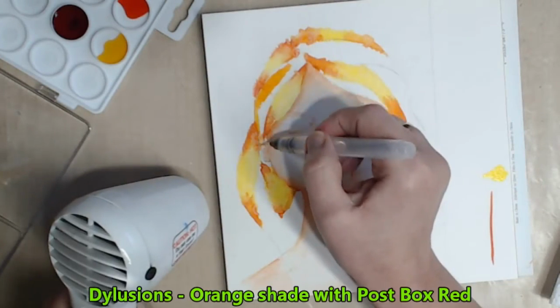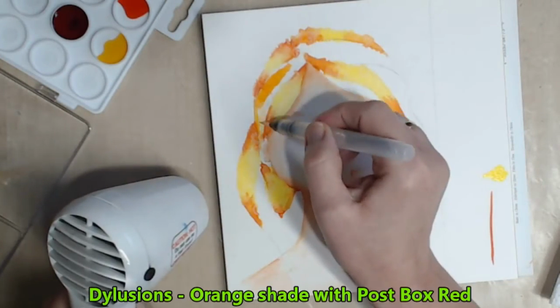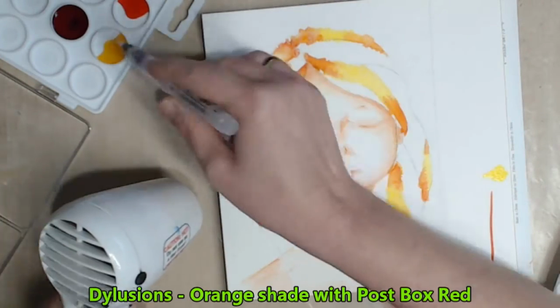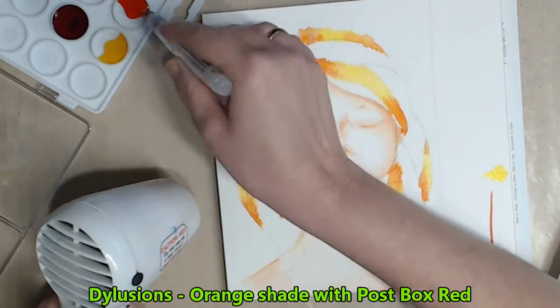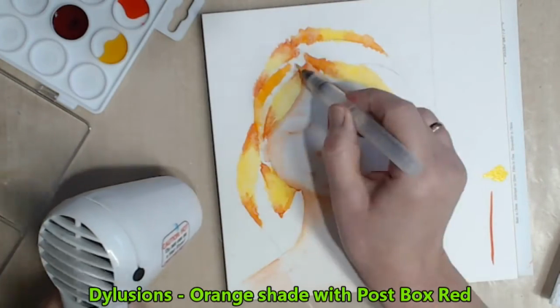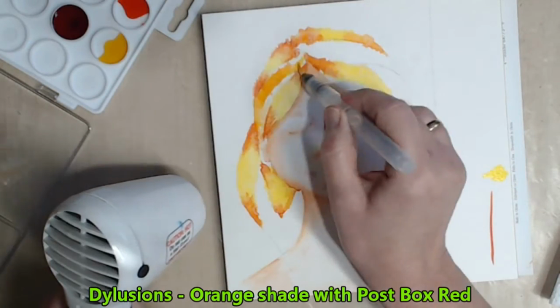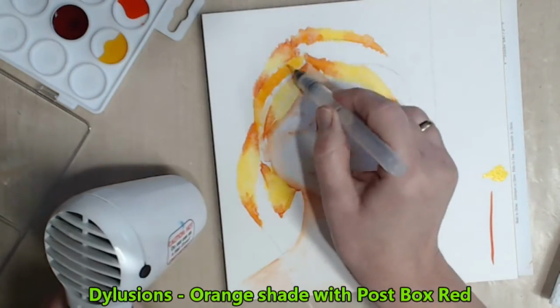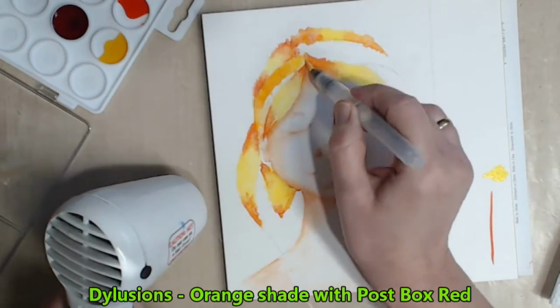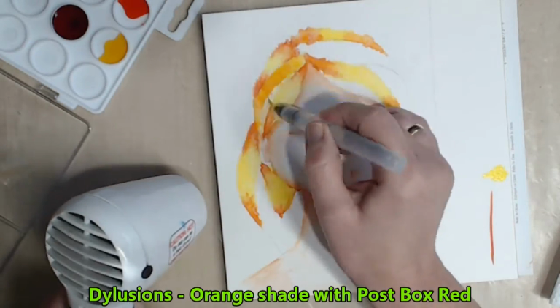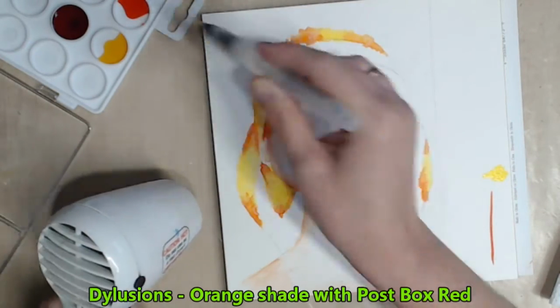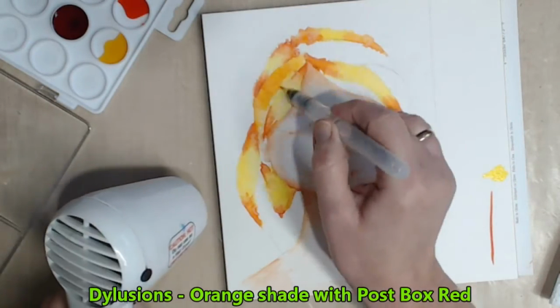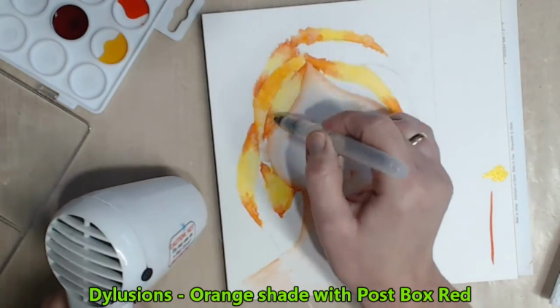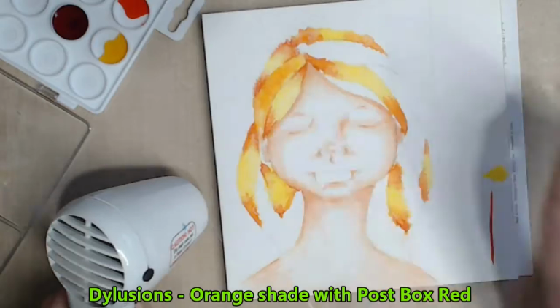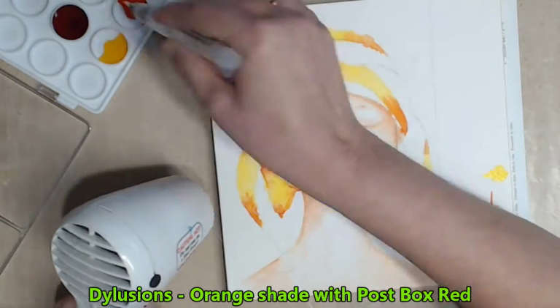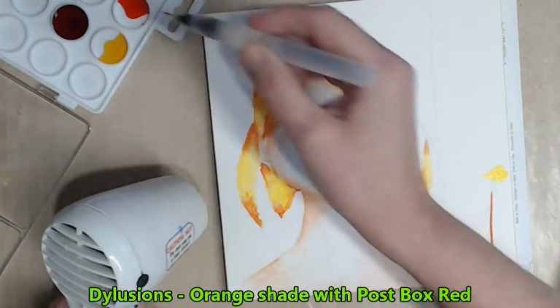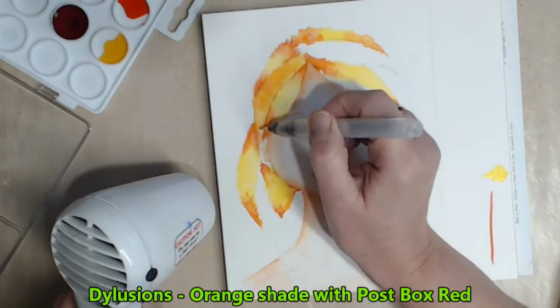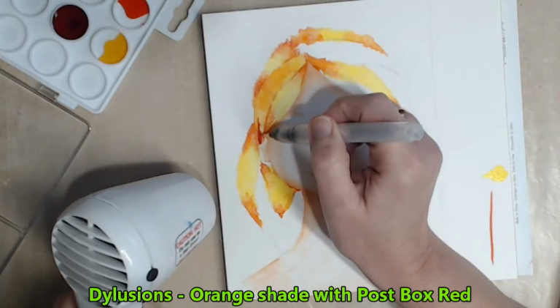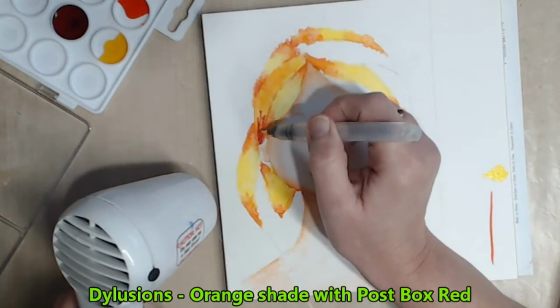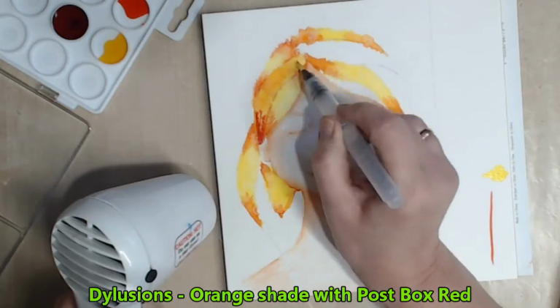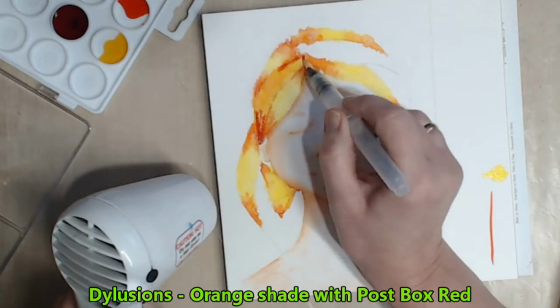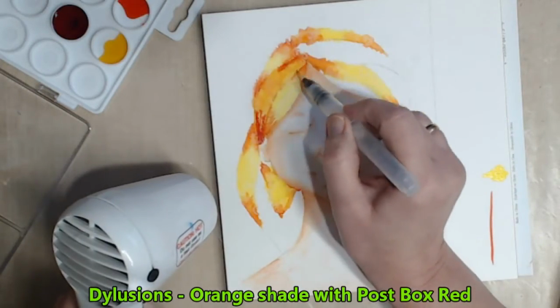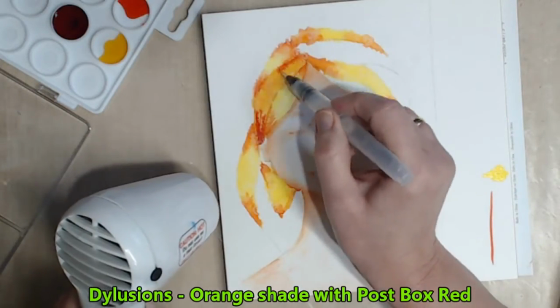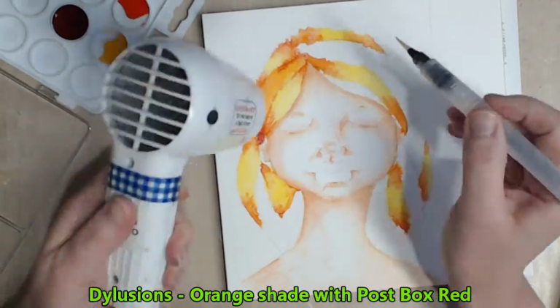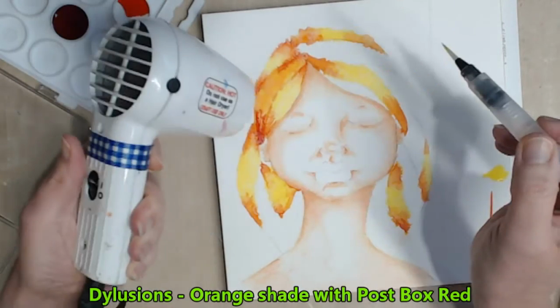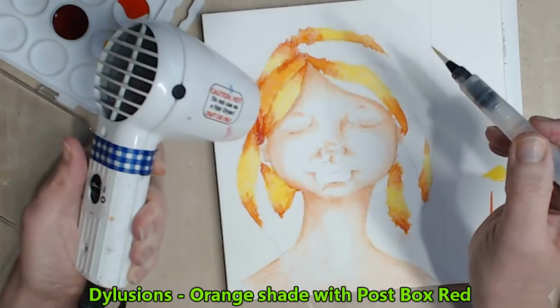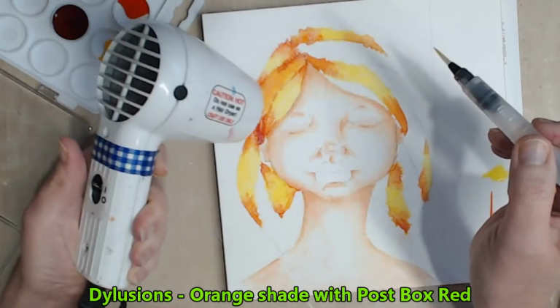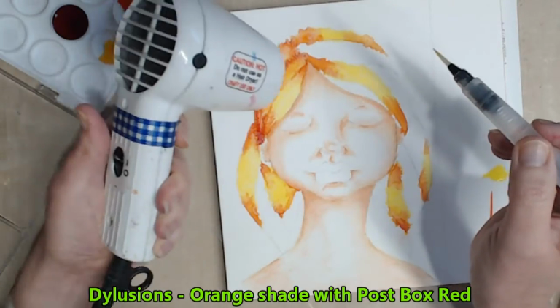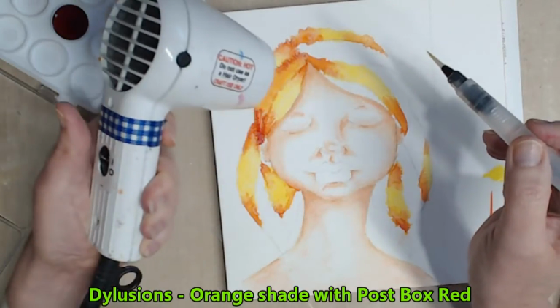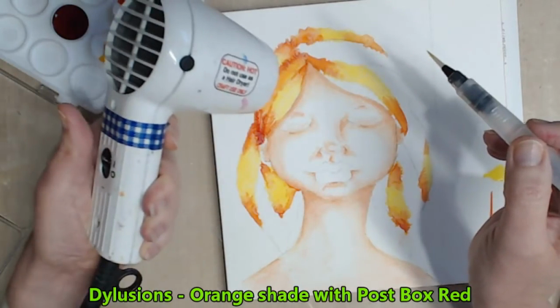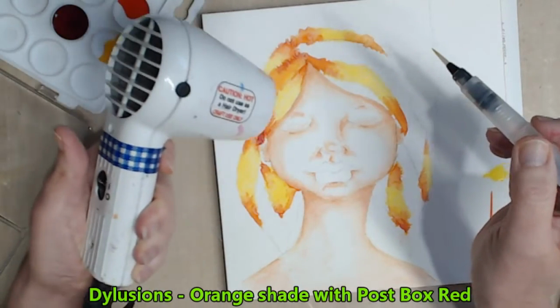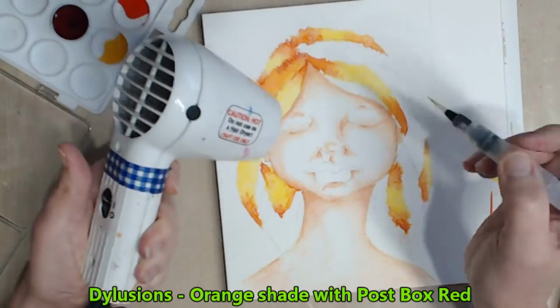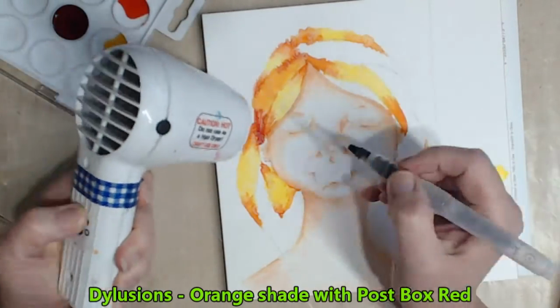For the remaining sections I choose orange and I shade that with post box red.